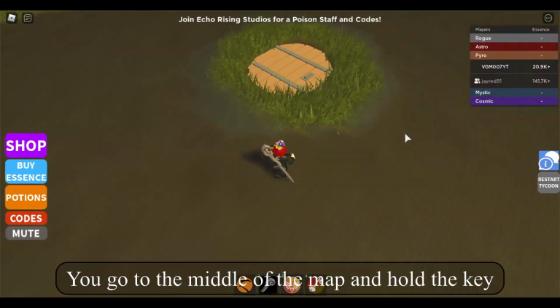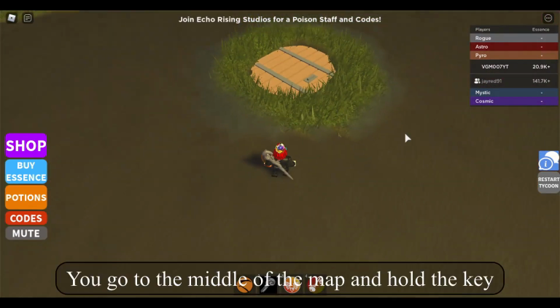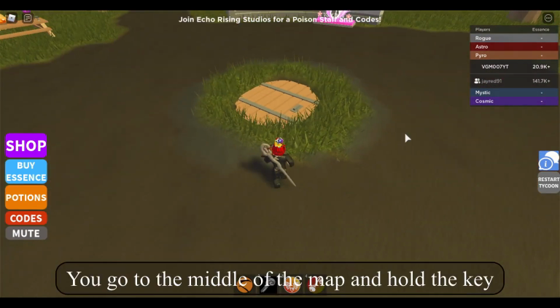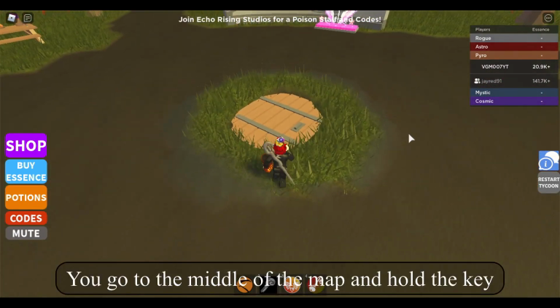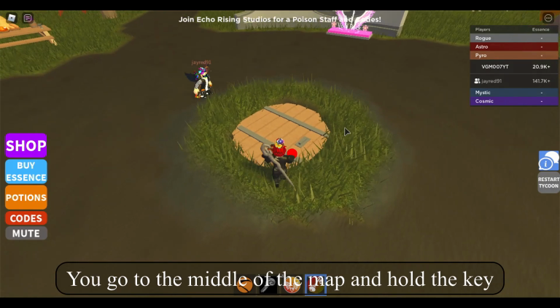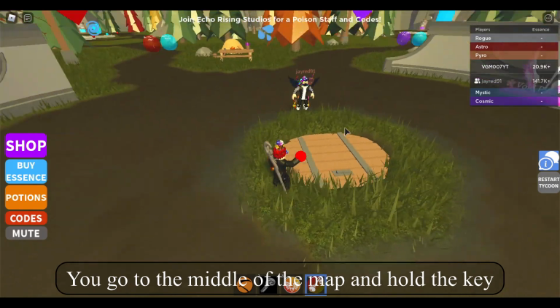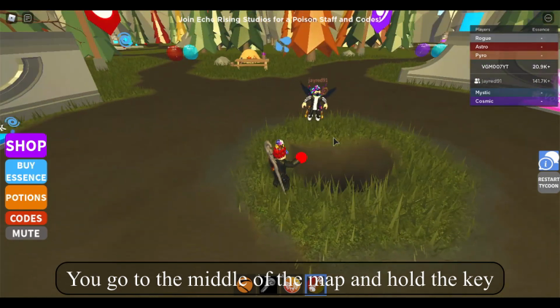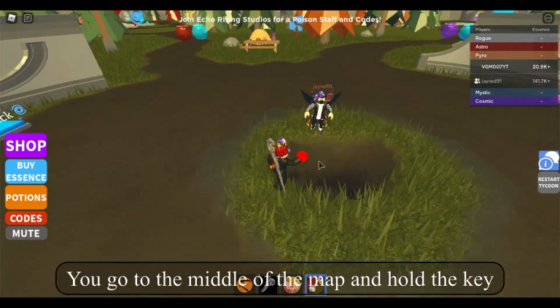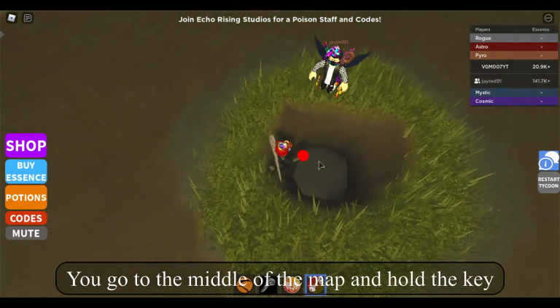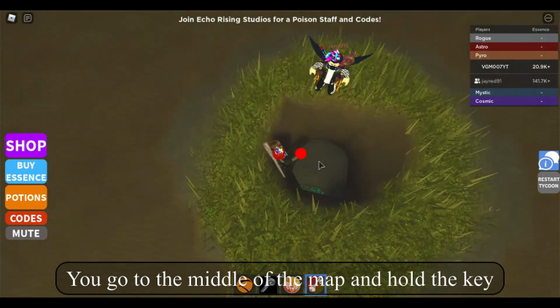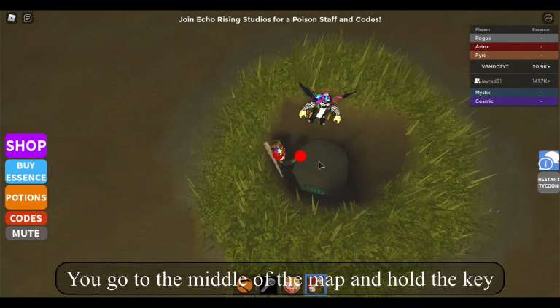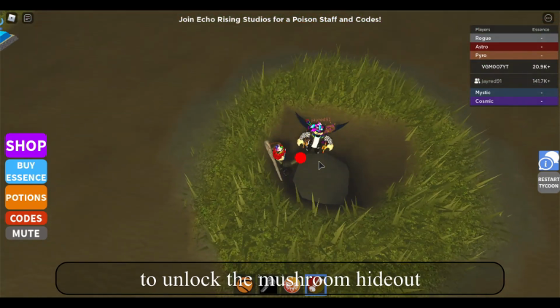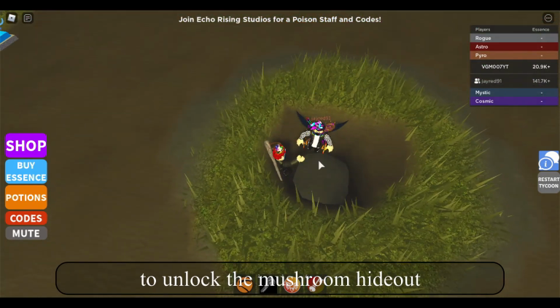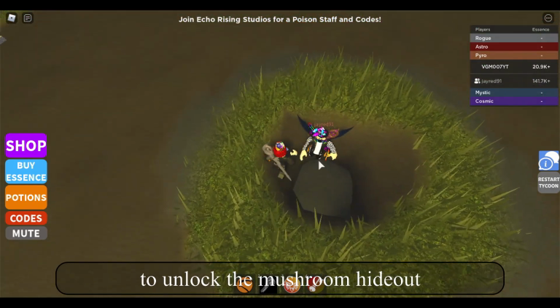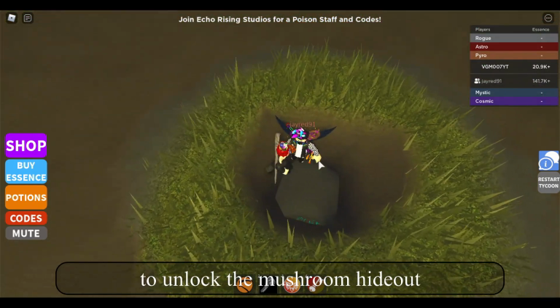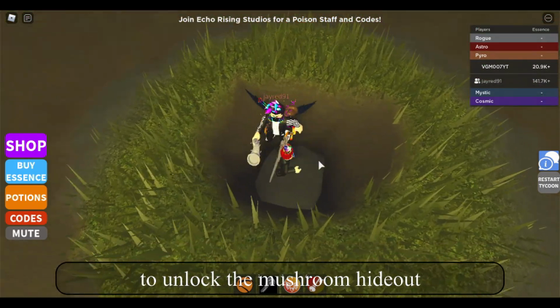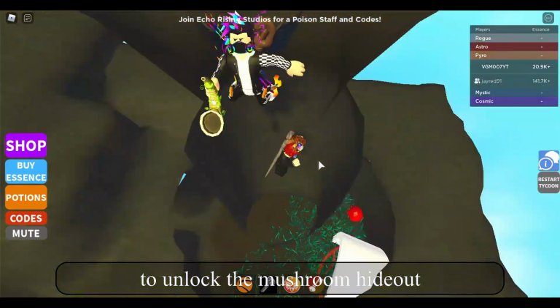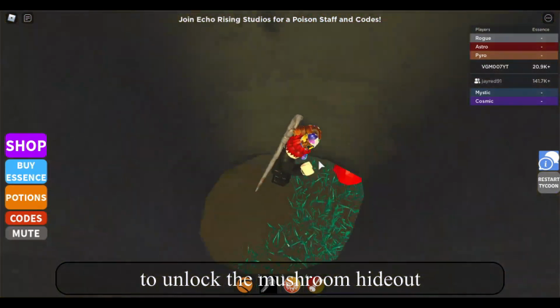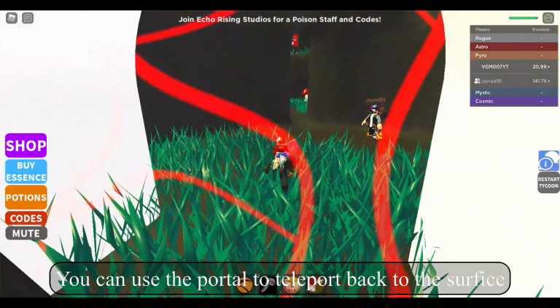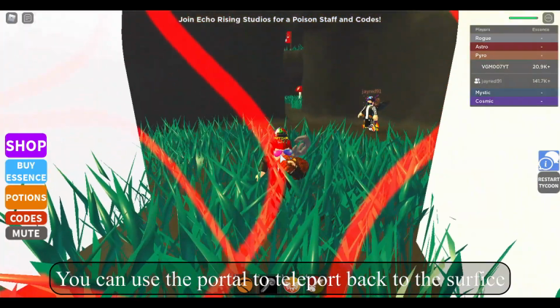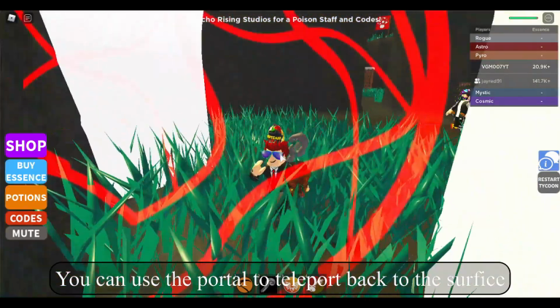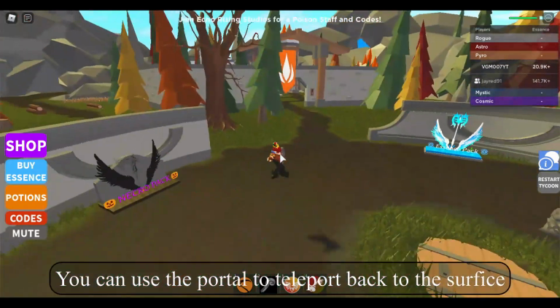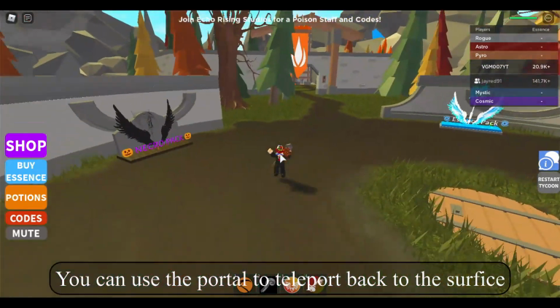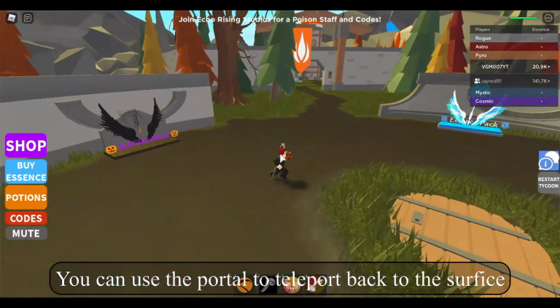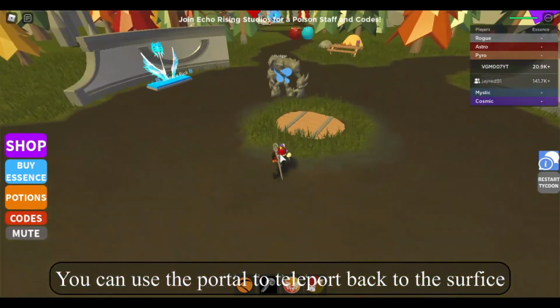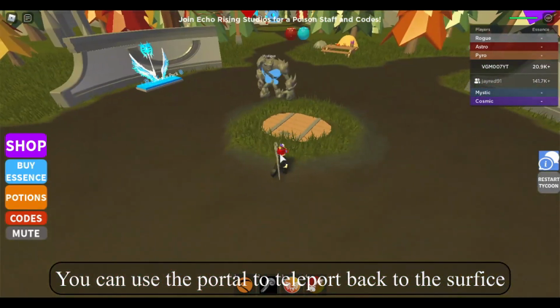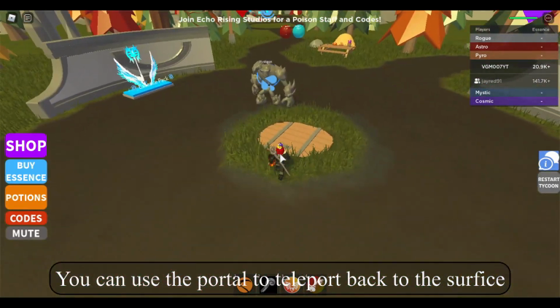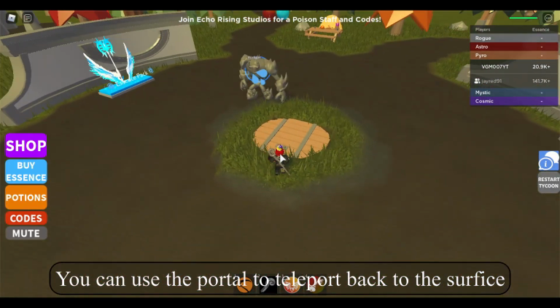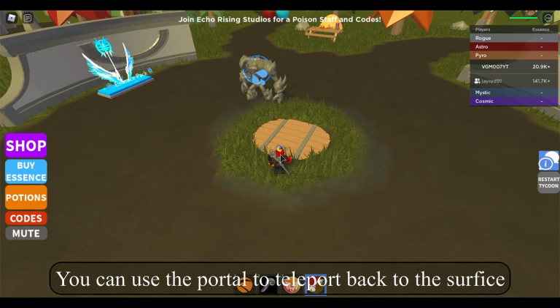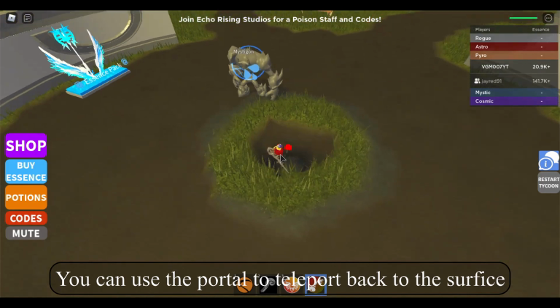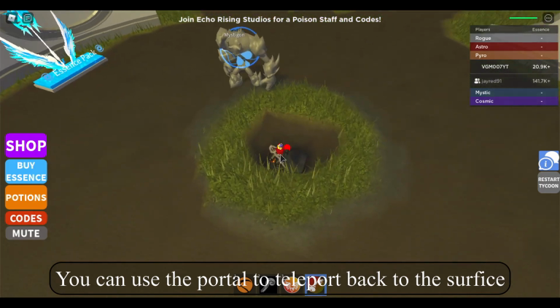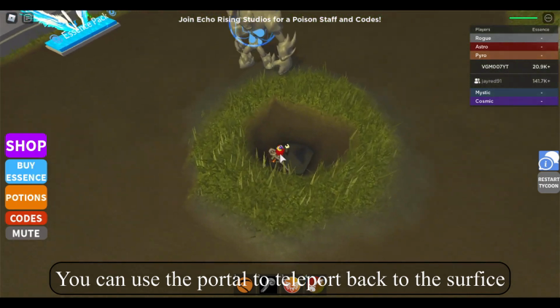You go to the middle of the map and hold the key to unlock the mushroom hideout. You can use the portal to teleport back to the surface.